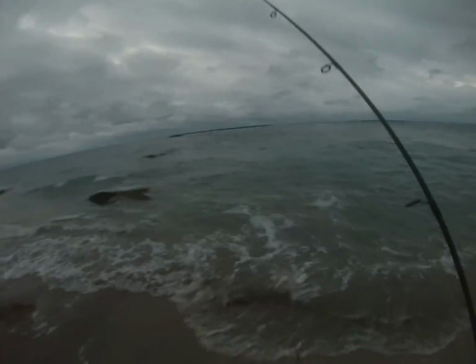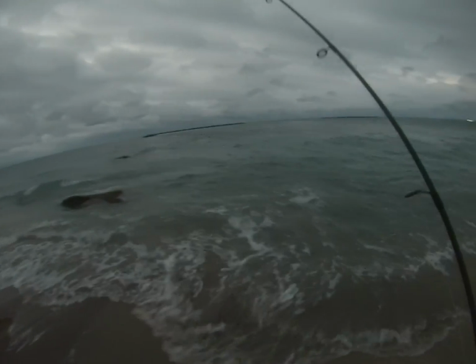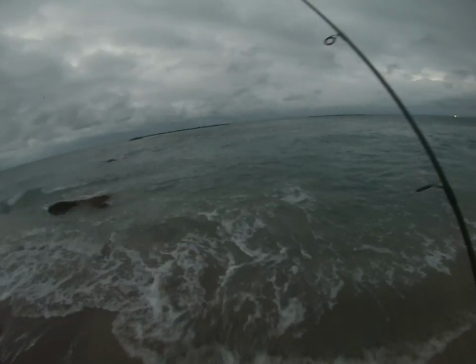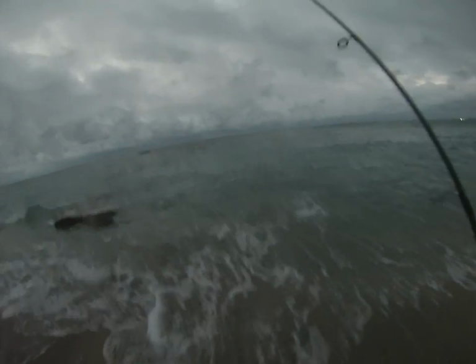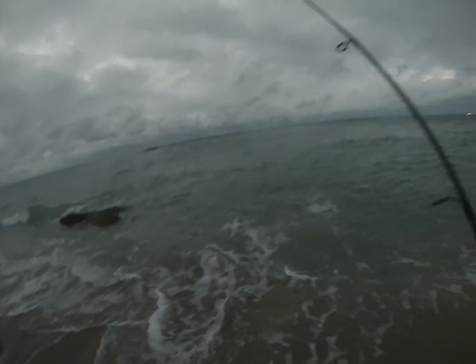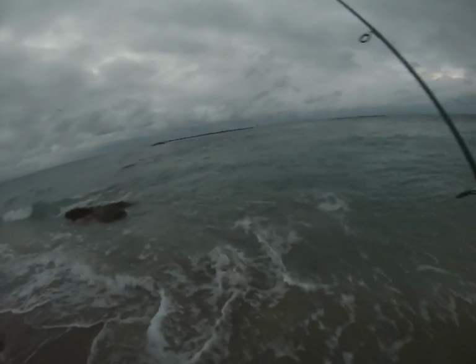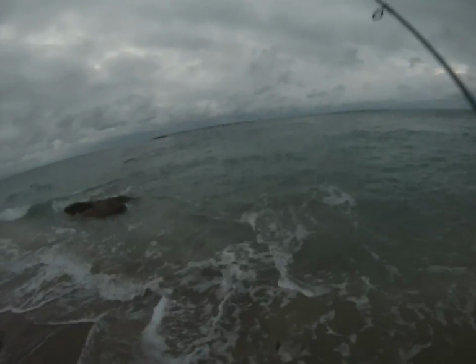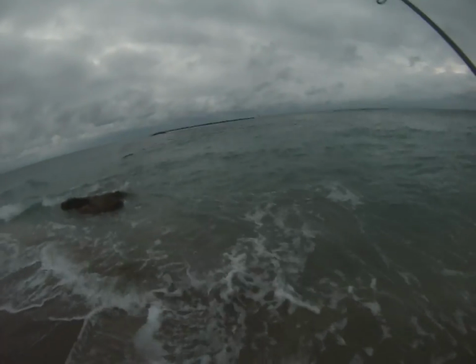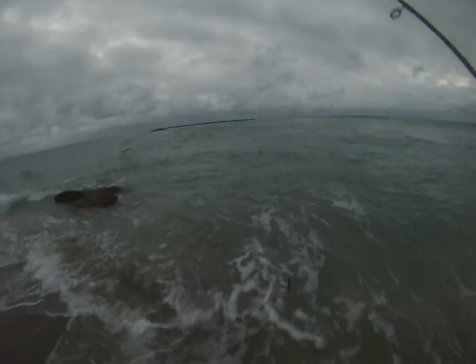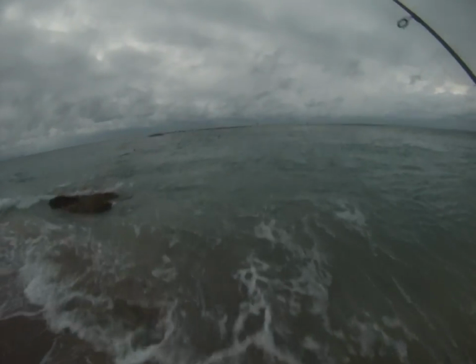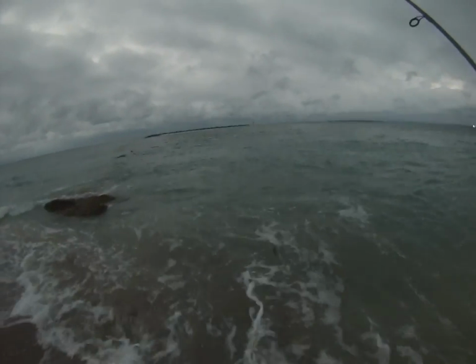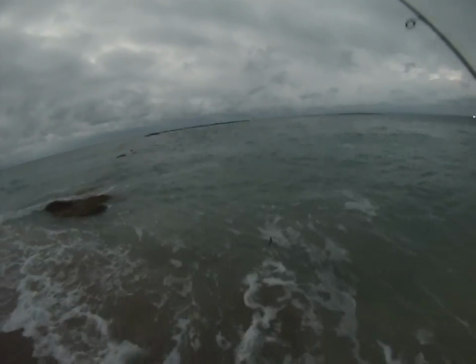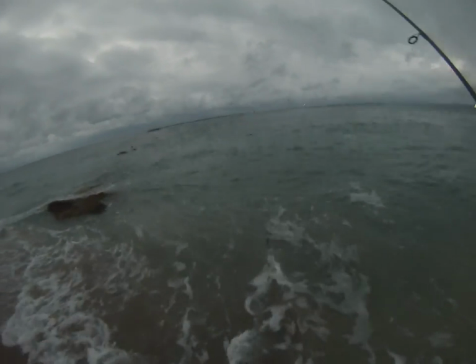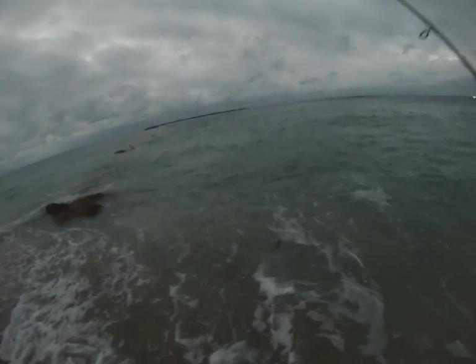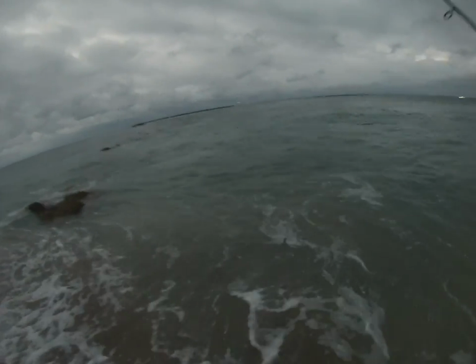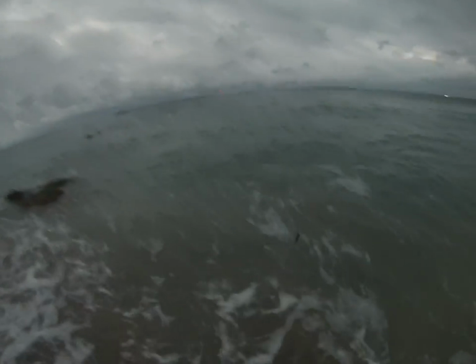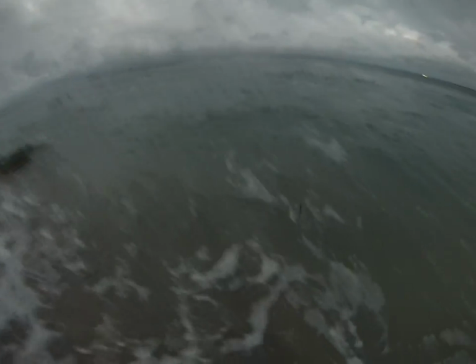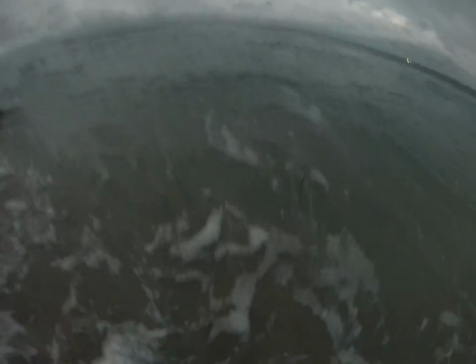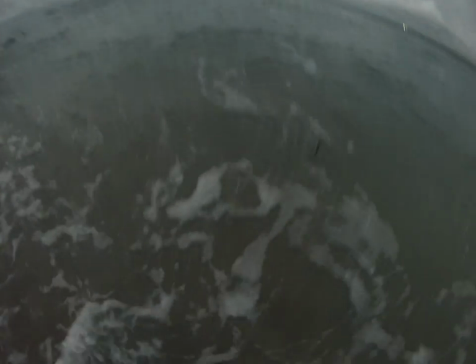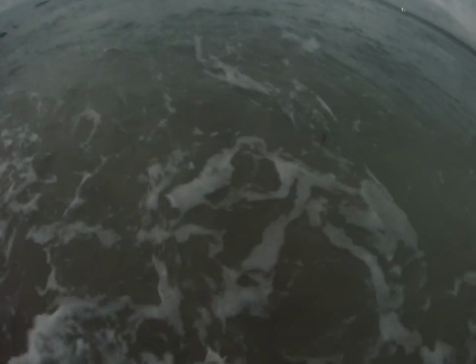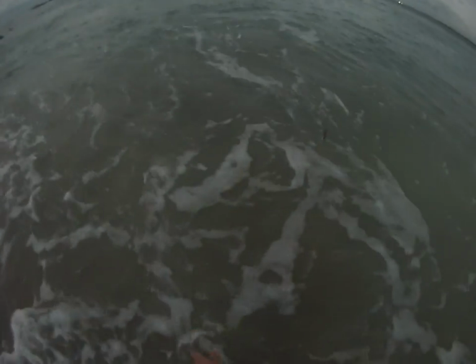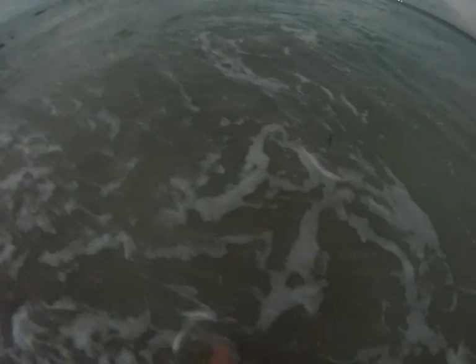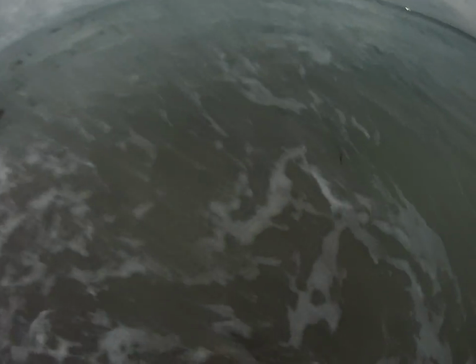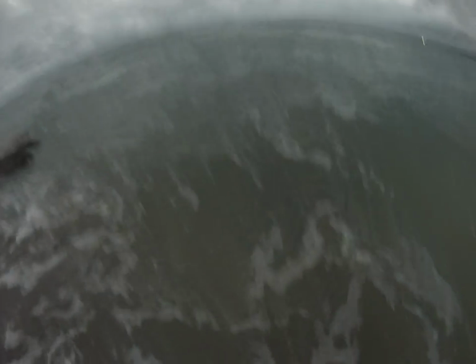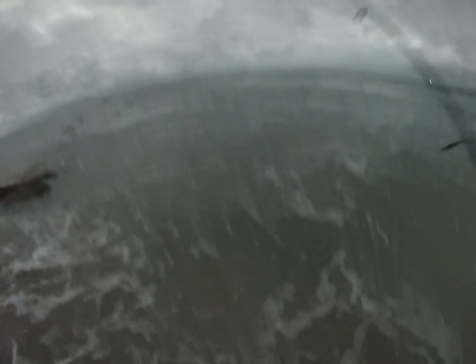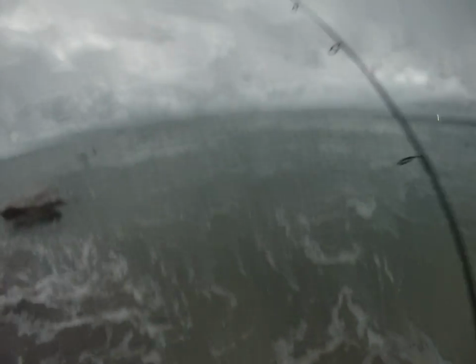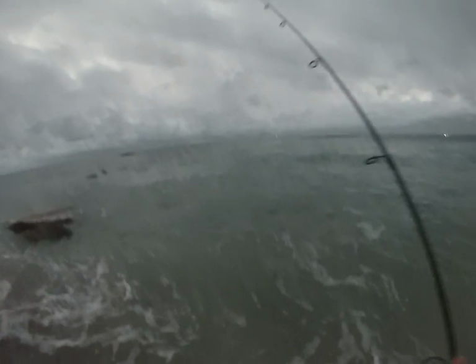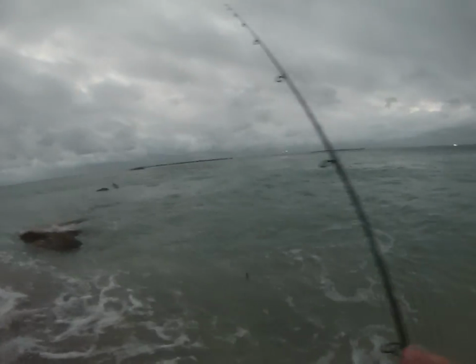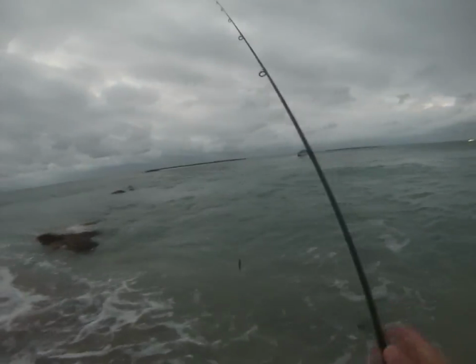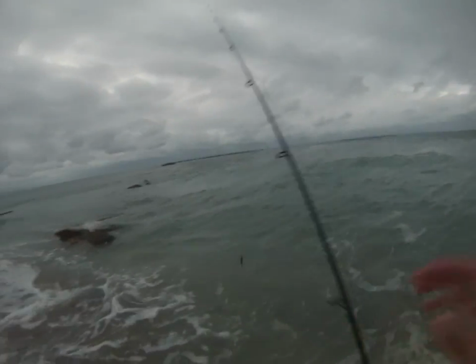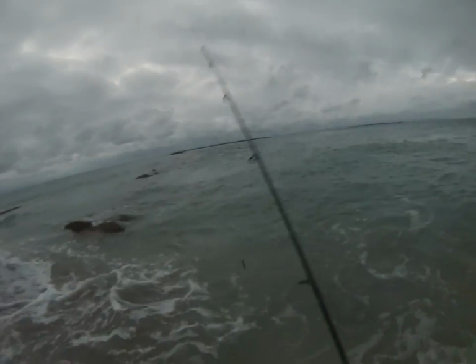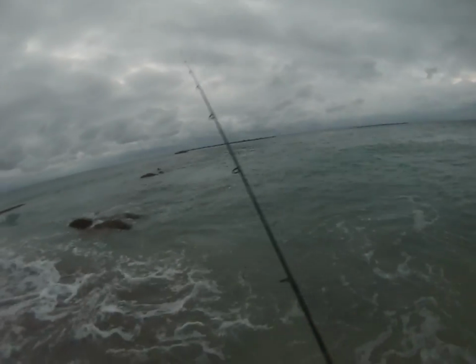Well, this is the Beach Walker. You guys have a great day. Tight lines. God bless you guys.